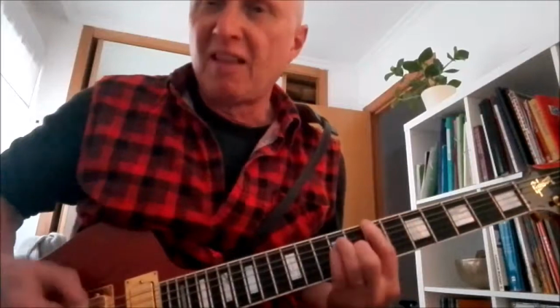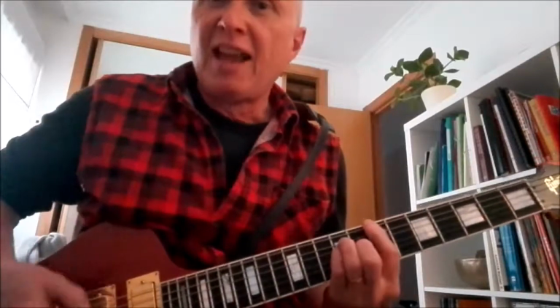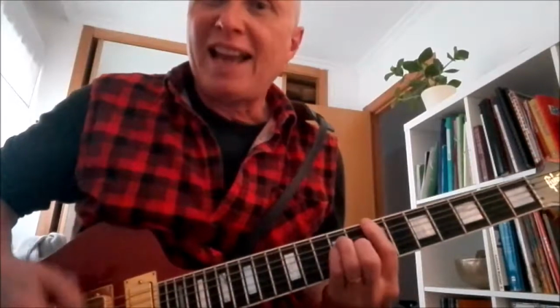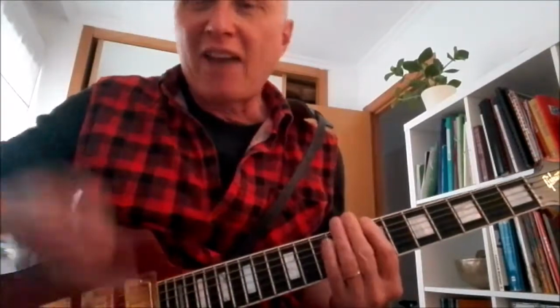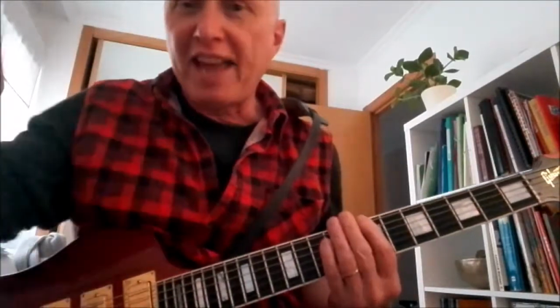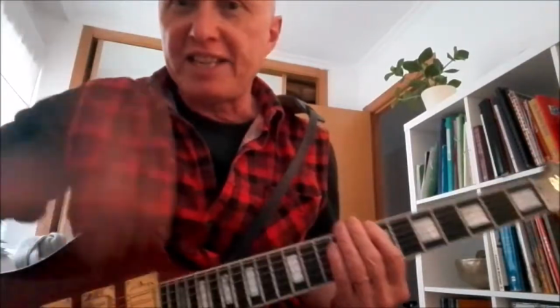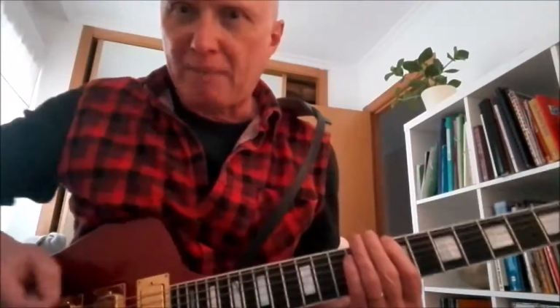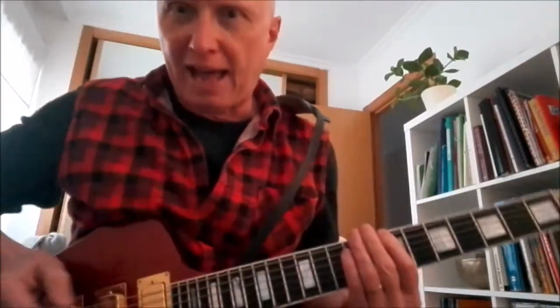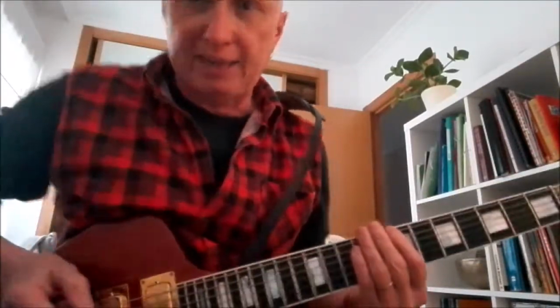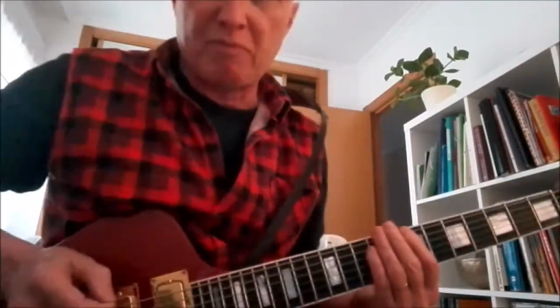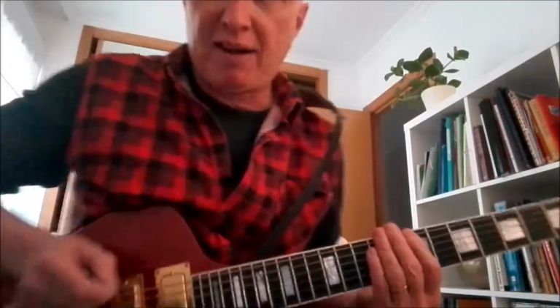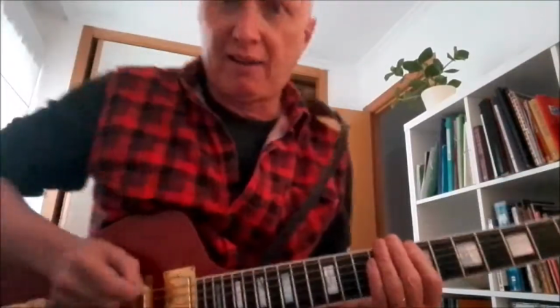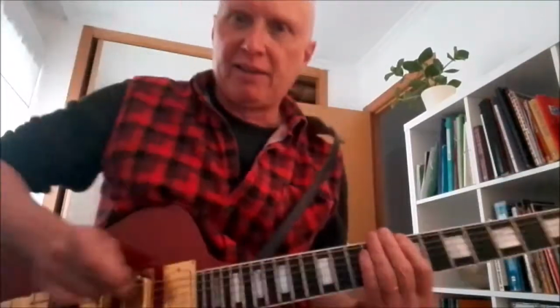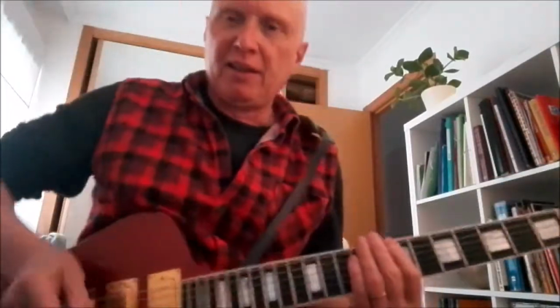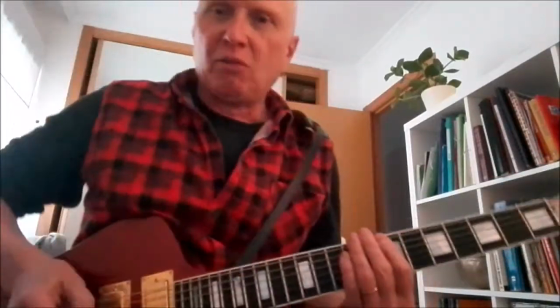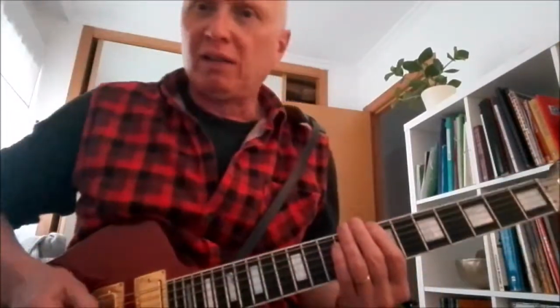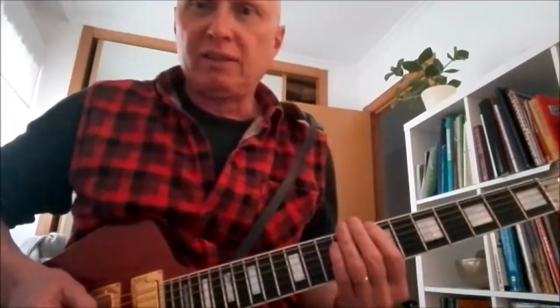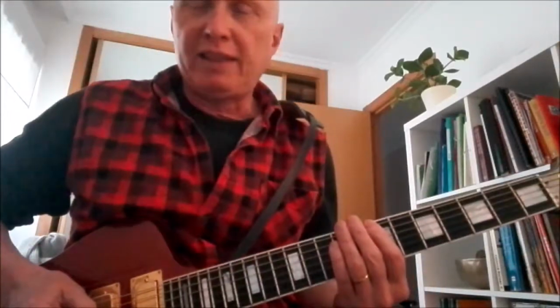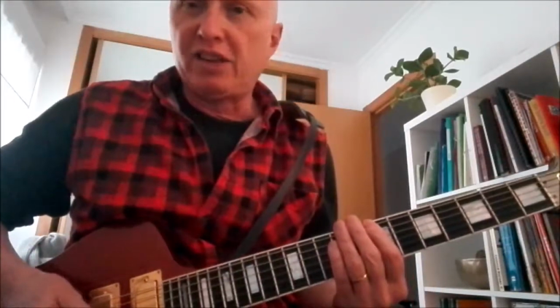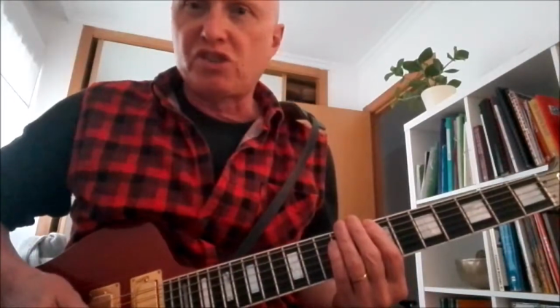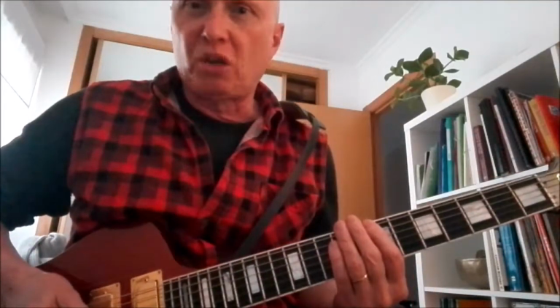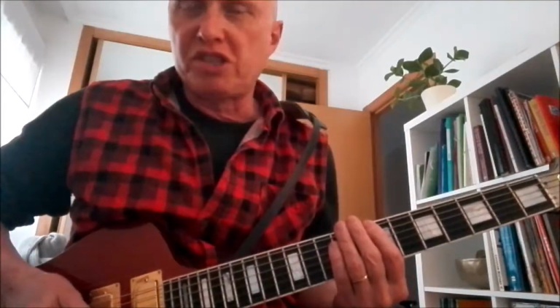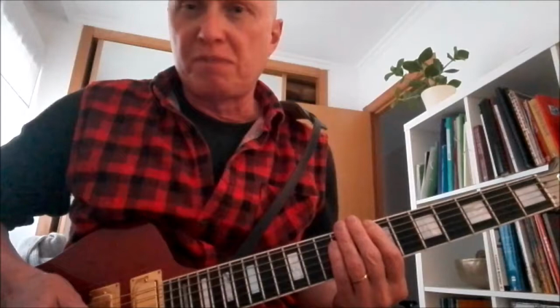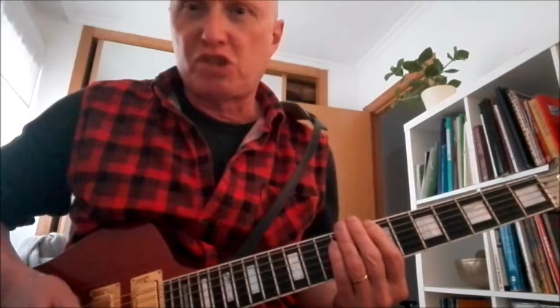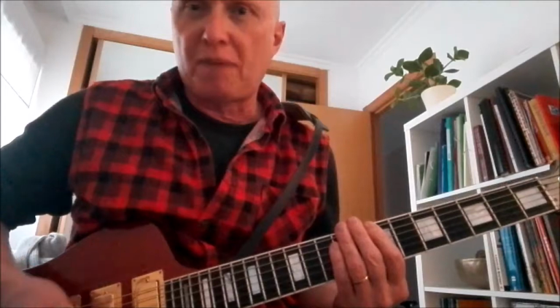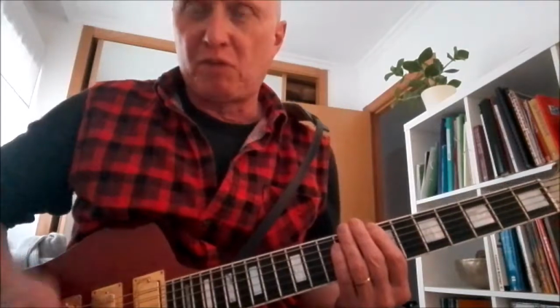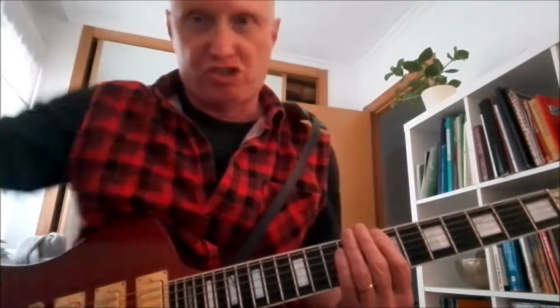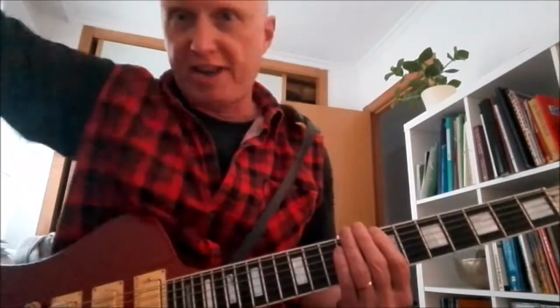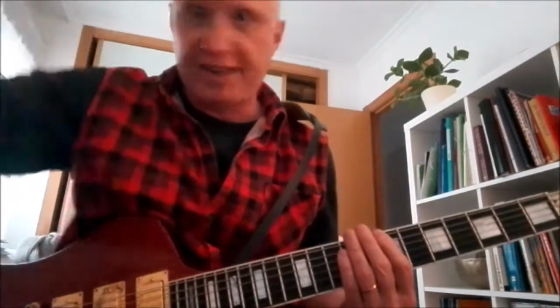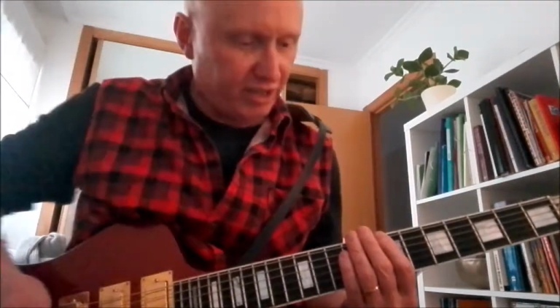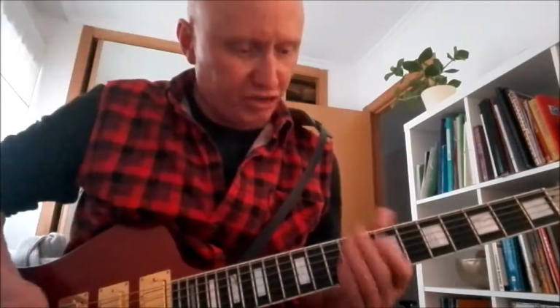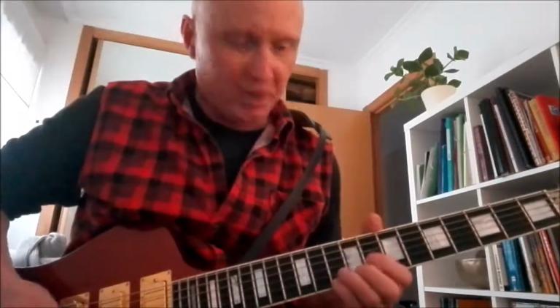Now, how the heck do you get back from there? Well, at the end of the solo, we just simply stopped and went straight into the intro again.